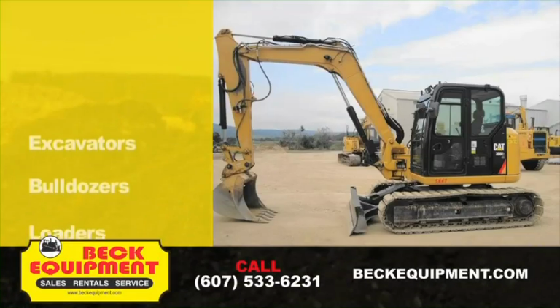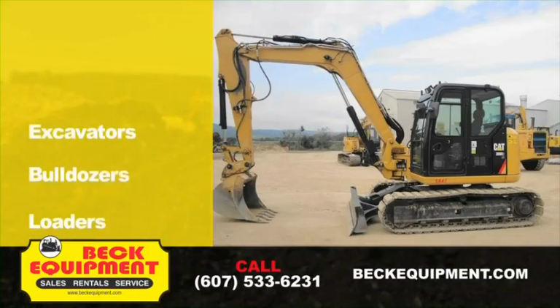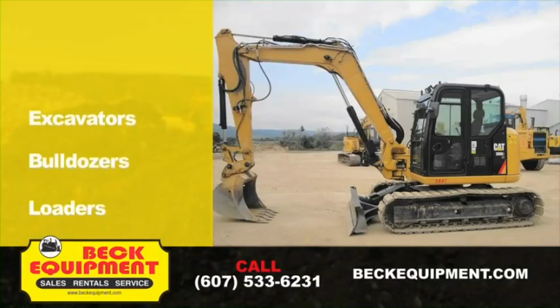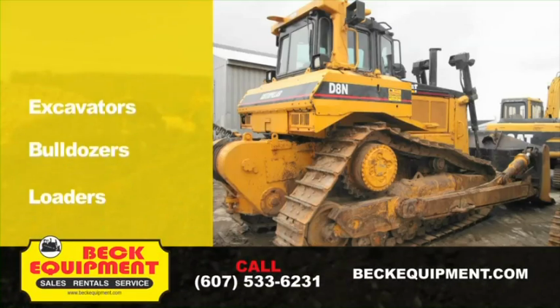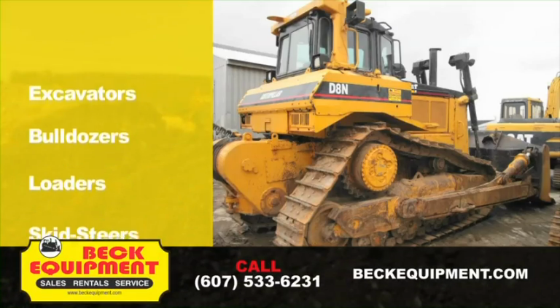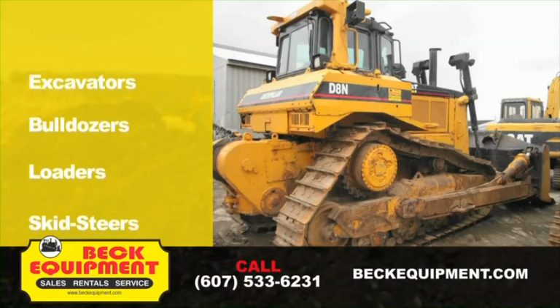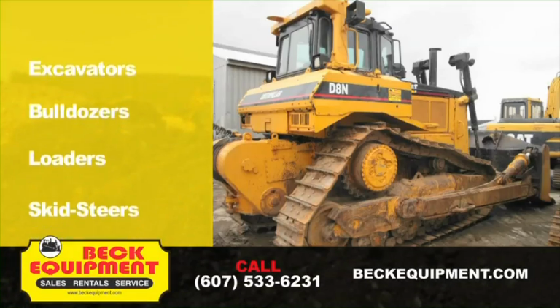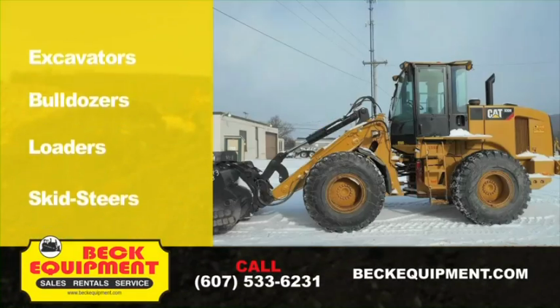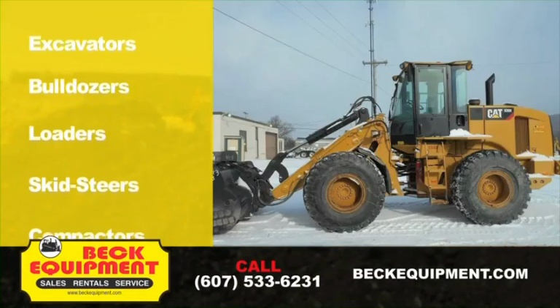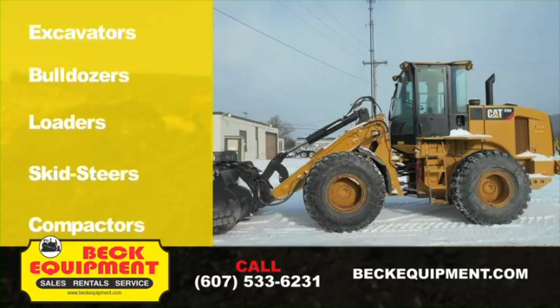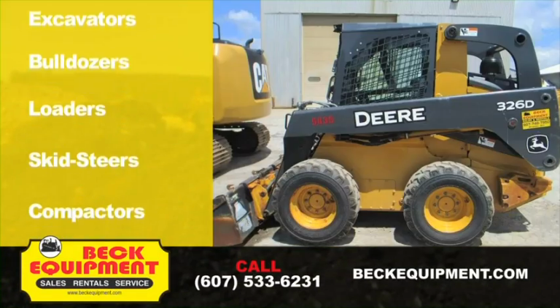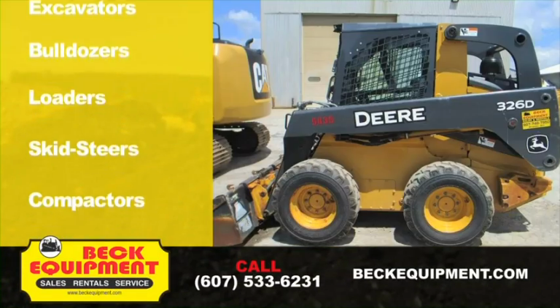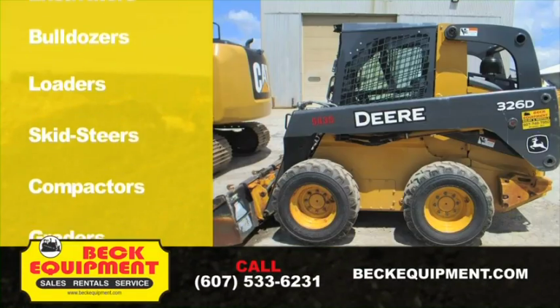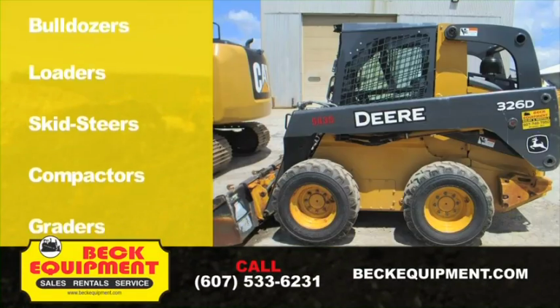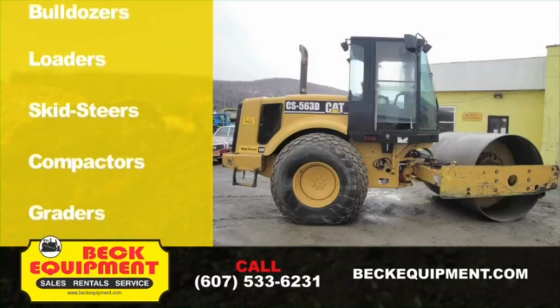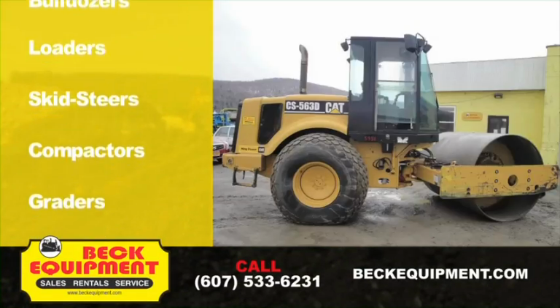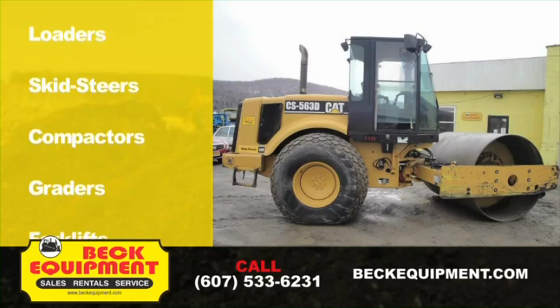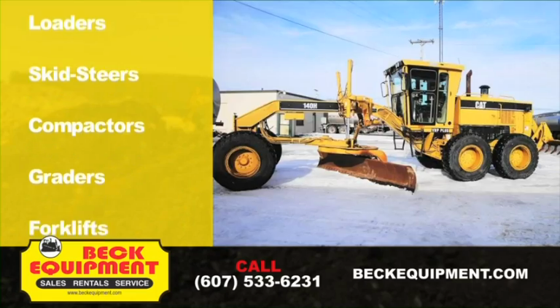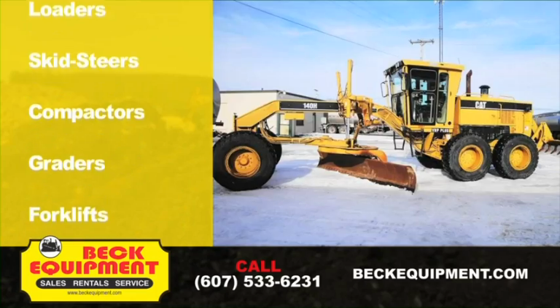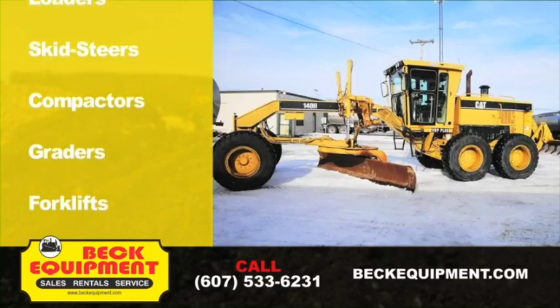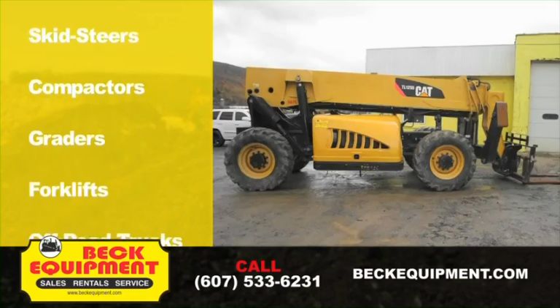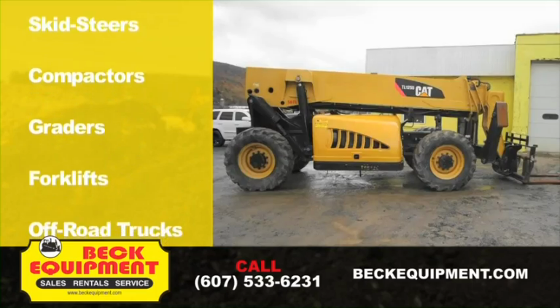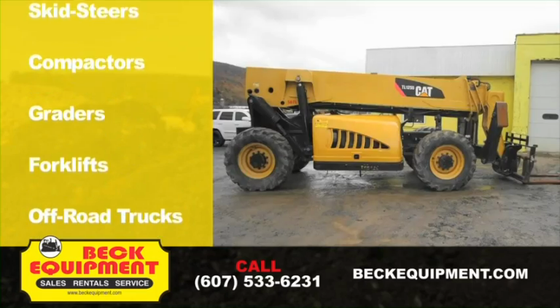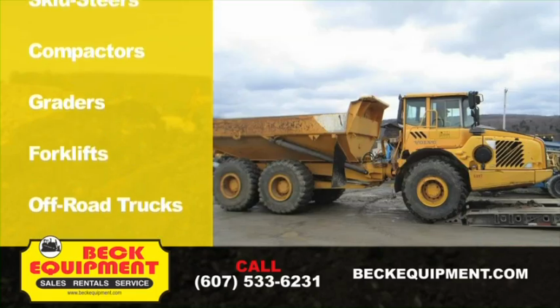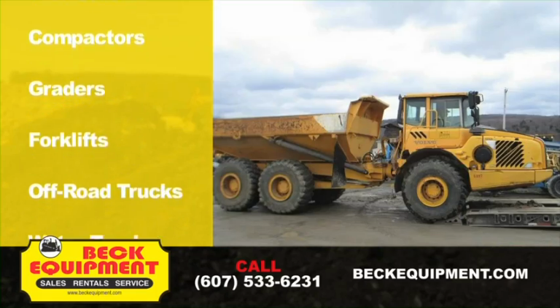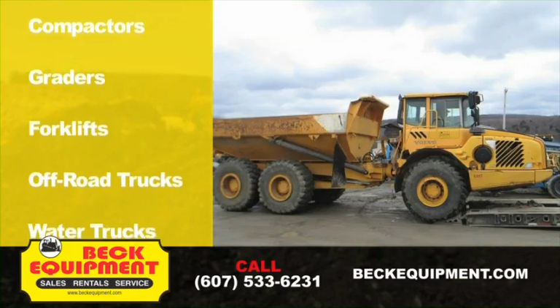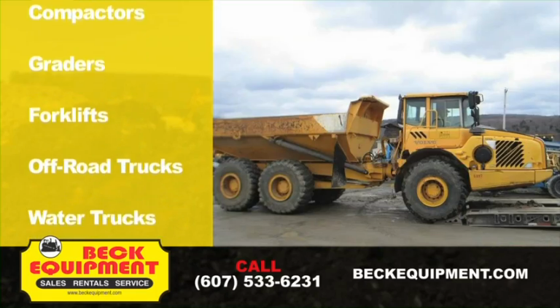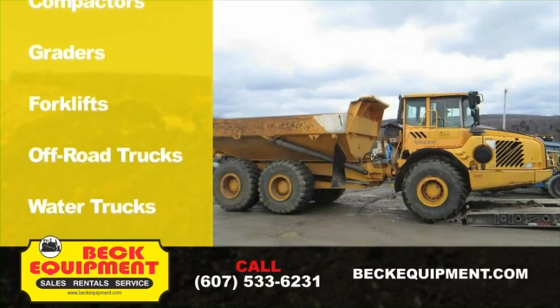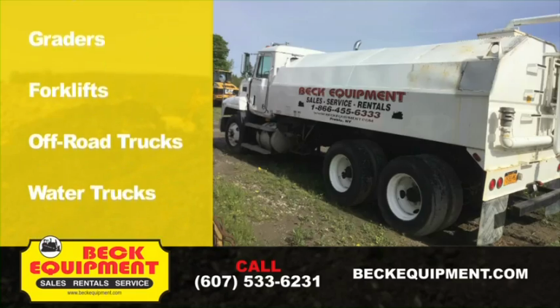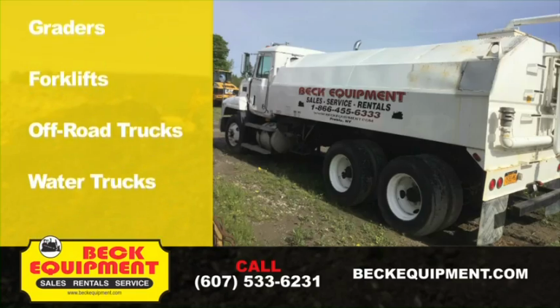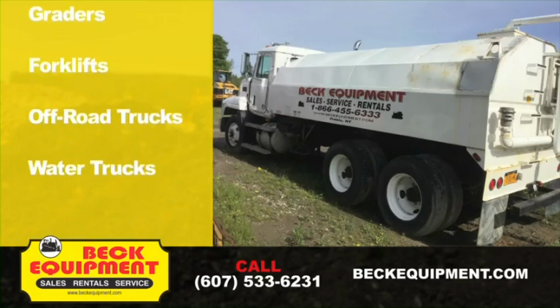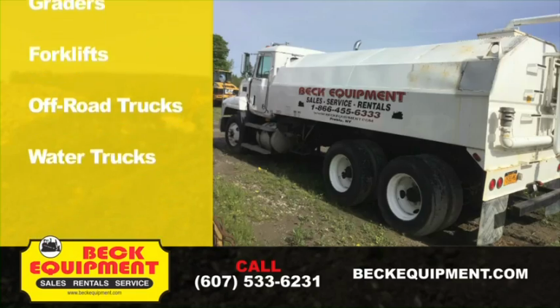Excavators, bulldozers, loaders, skid steers, compactors, graders, forklifts, off-road trucks, water trucks.